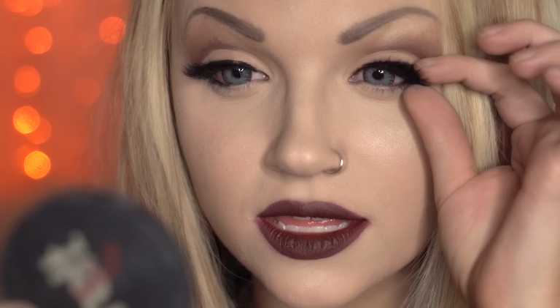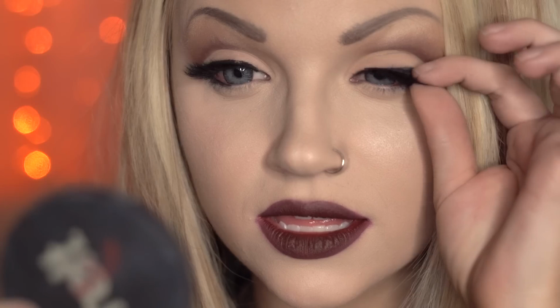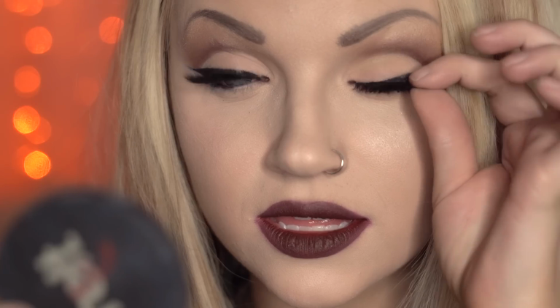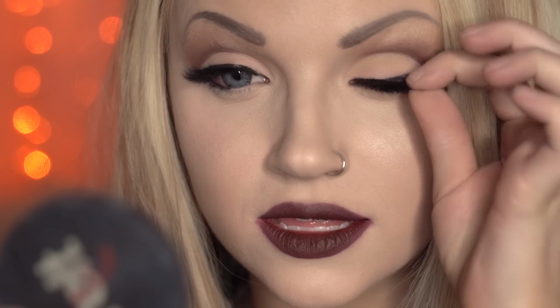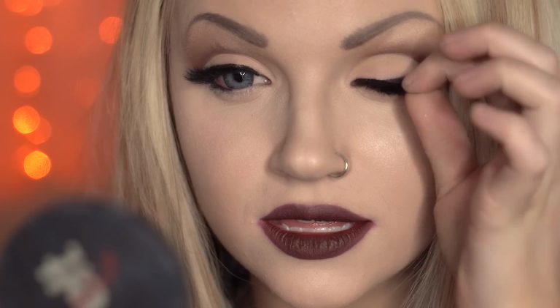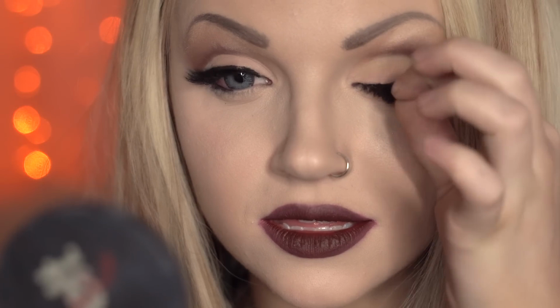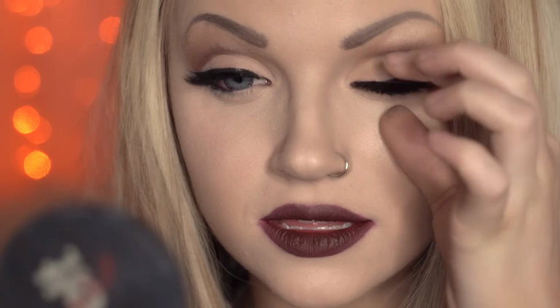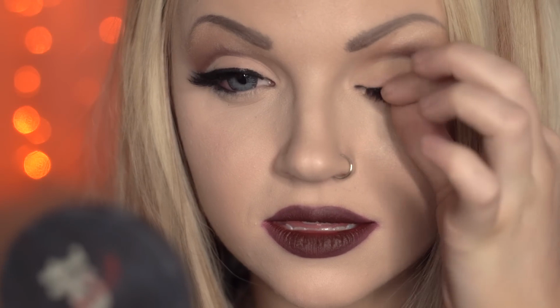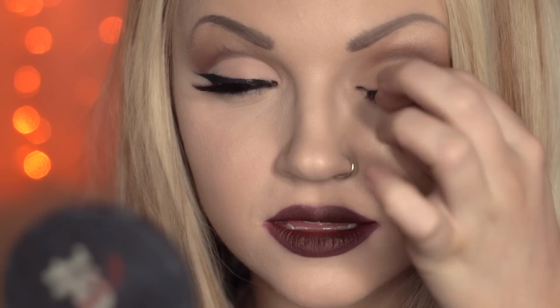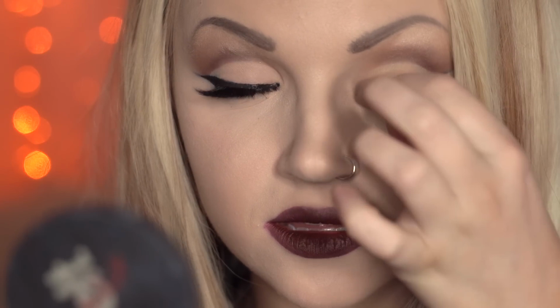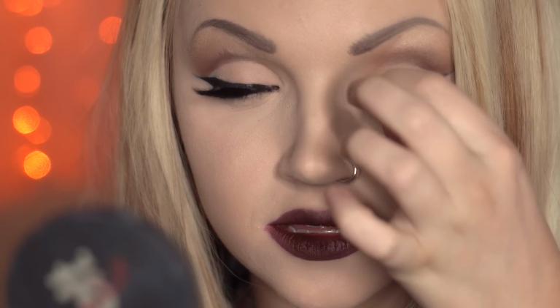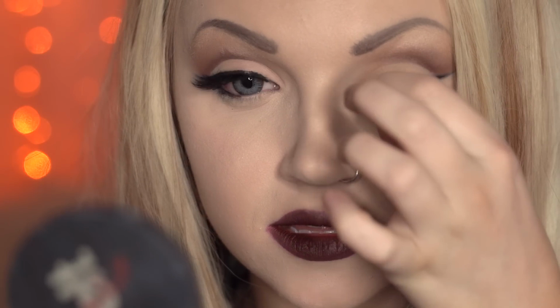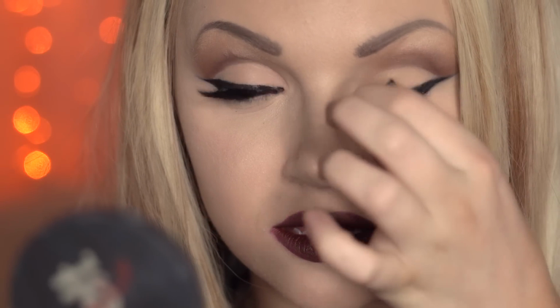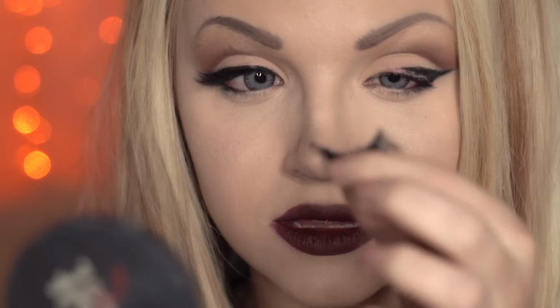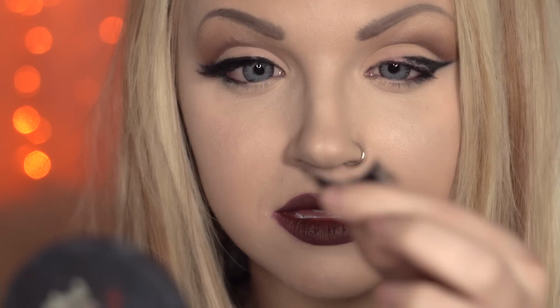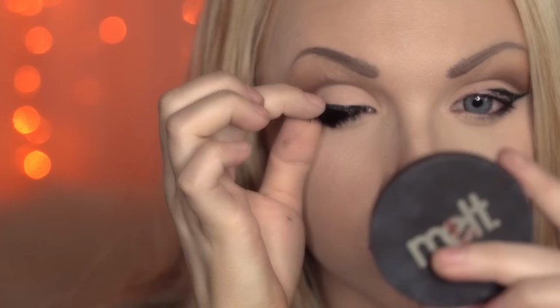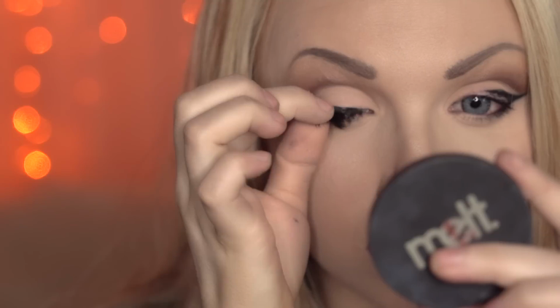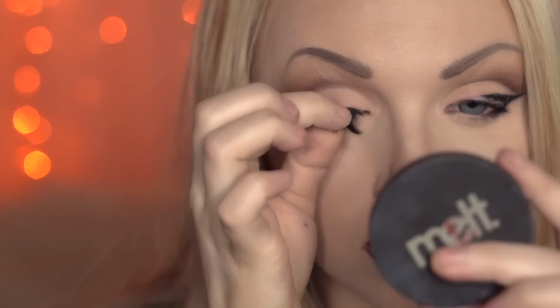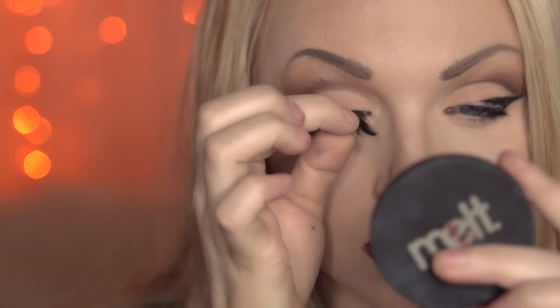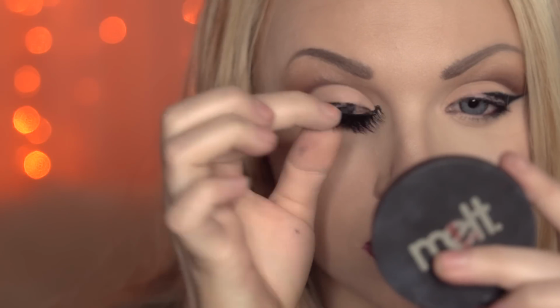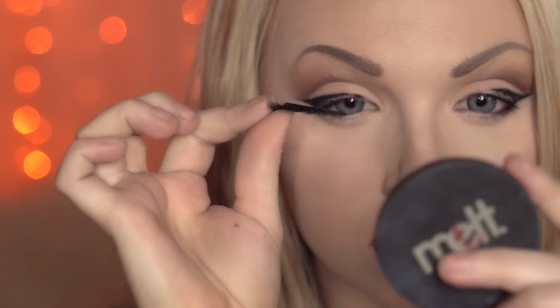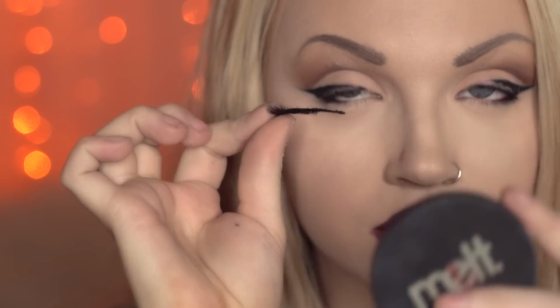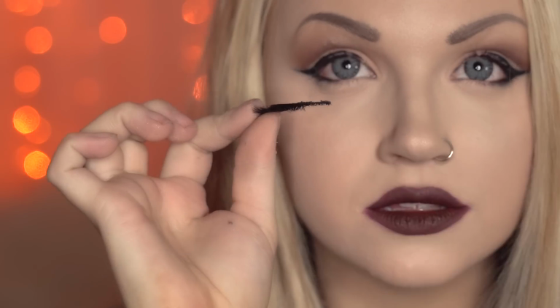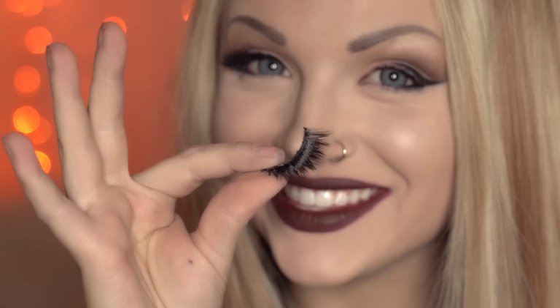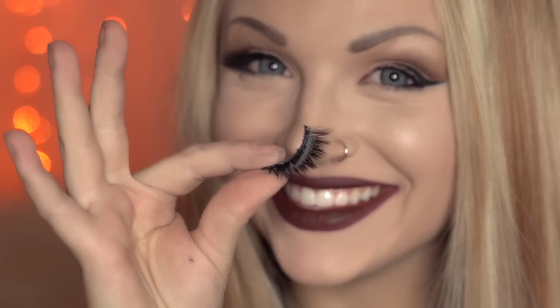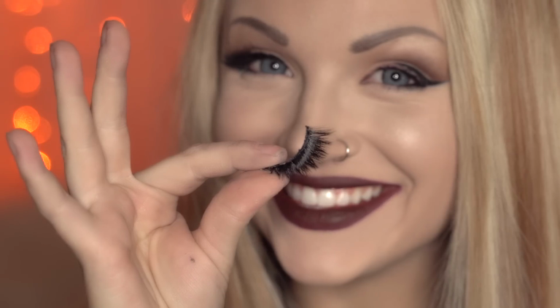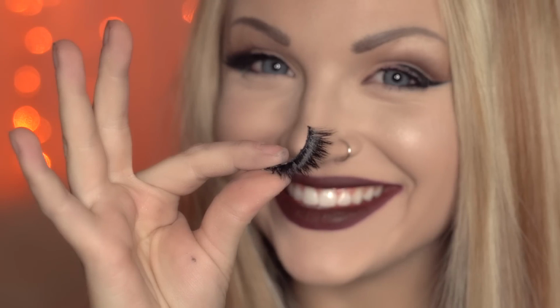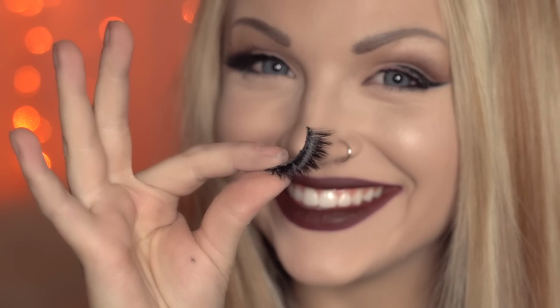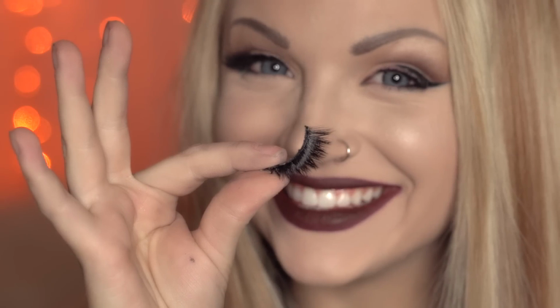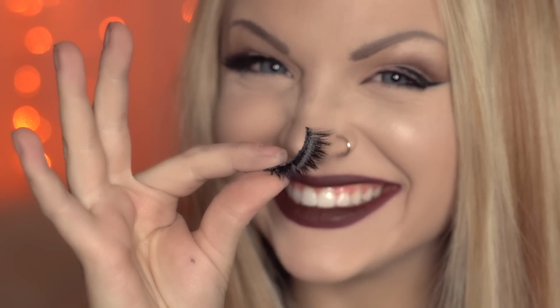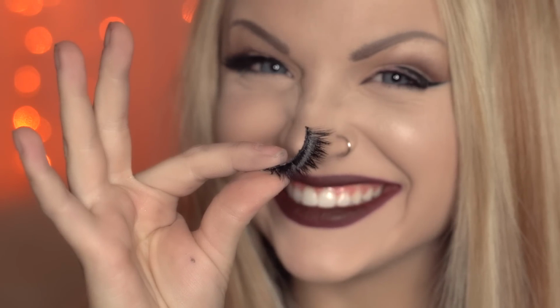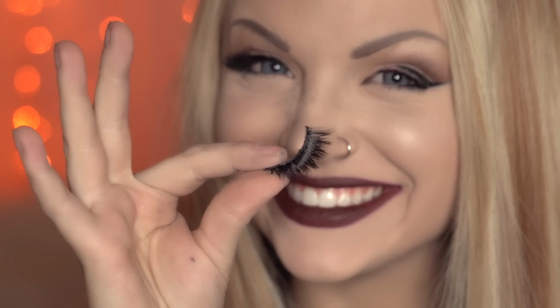When you take off your makeup for that day, carefully grab onto the base of the lashes to remove them and they should come off together, ready to be used again the next time.